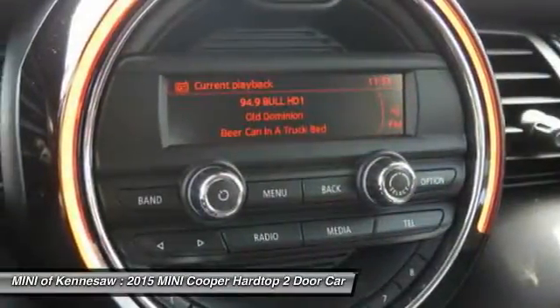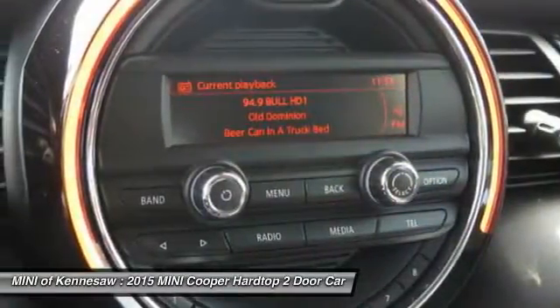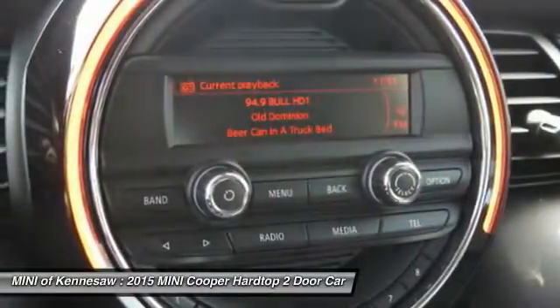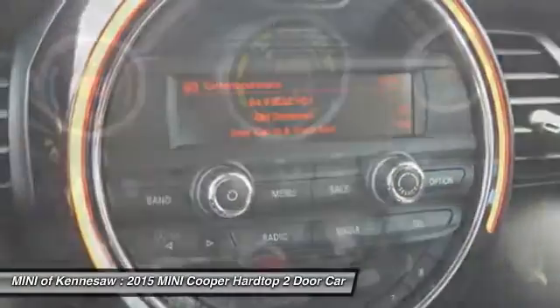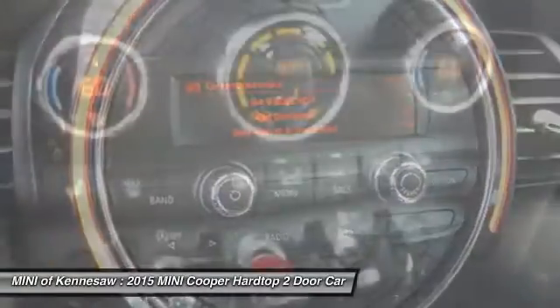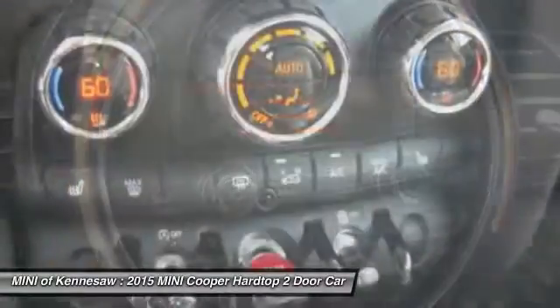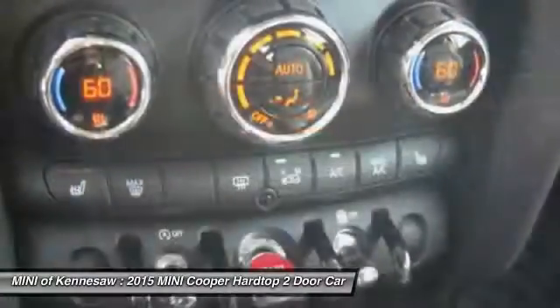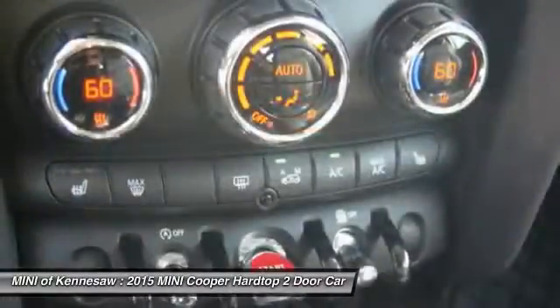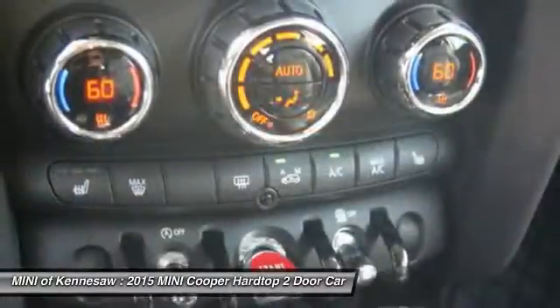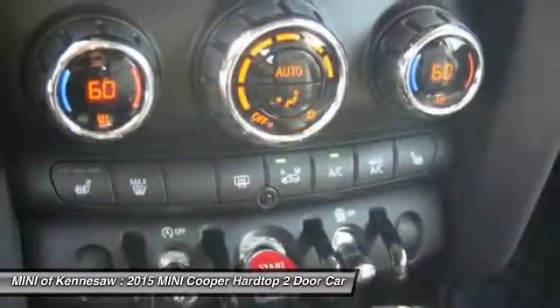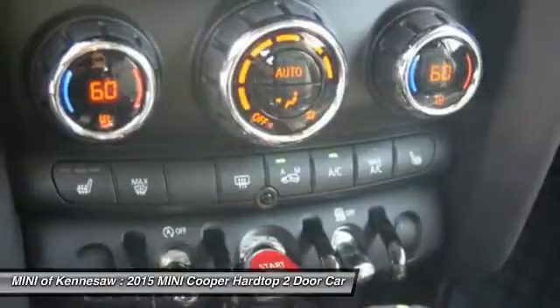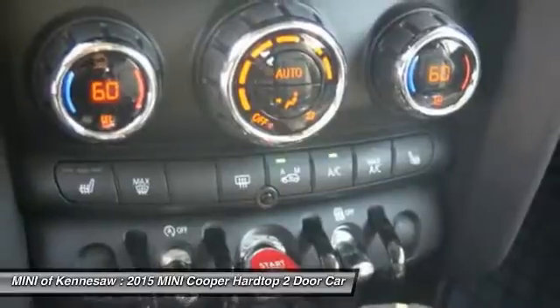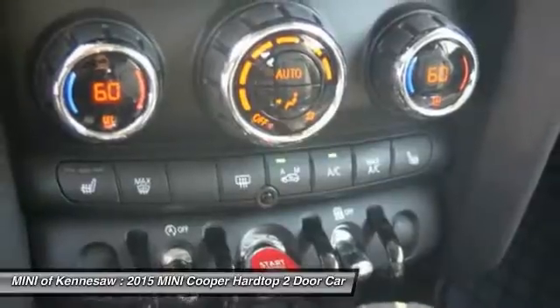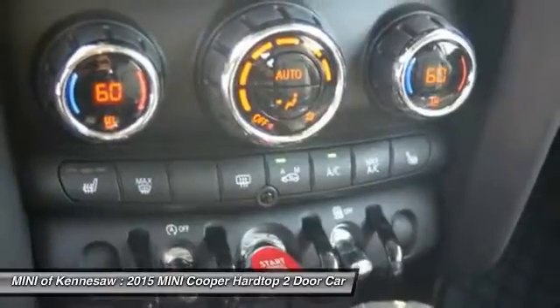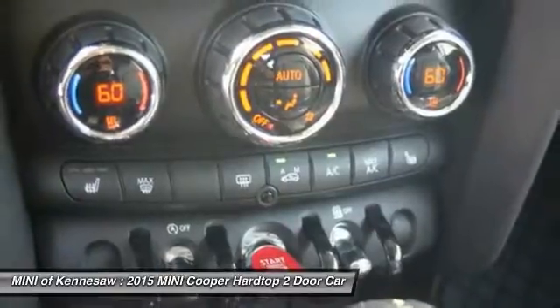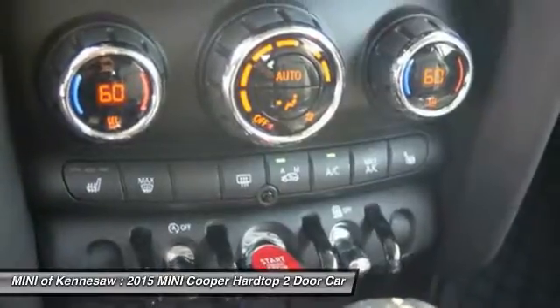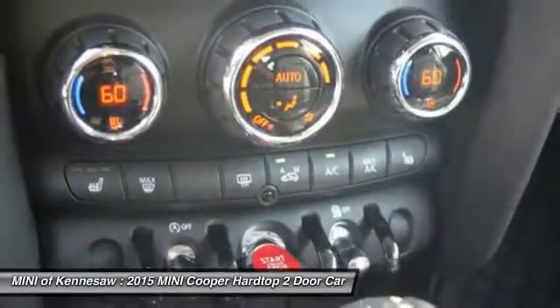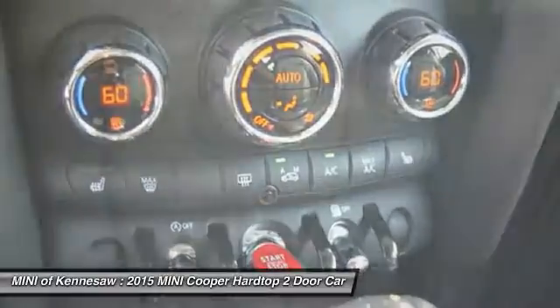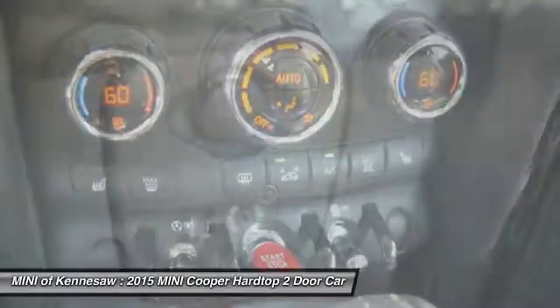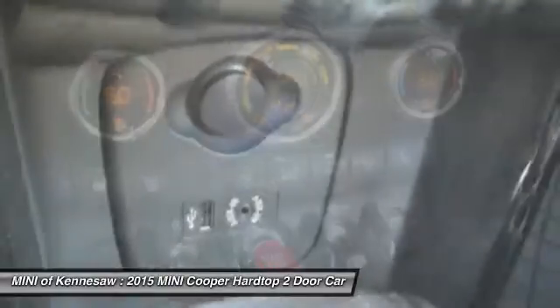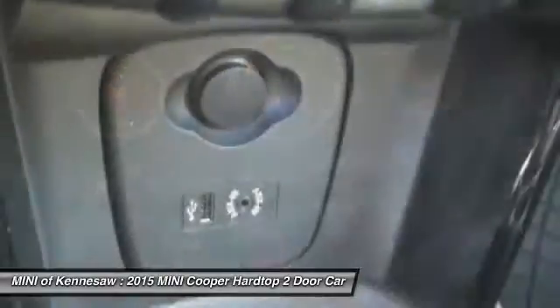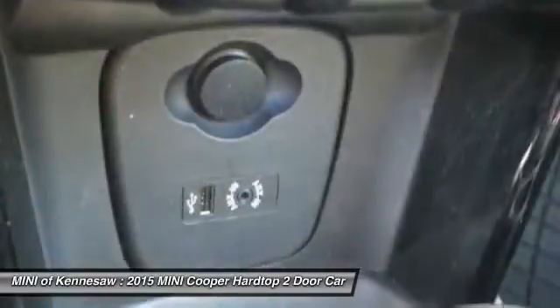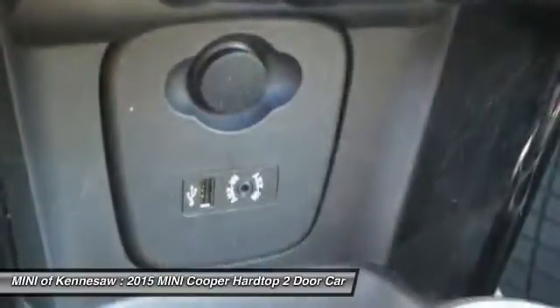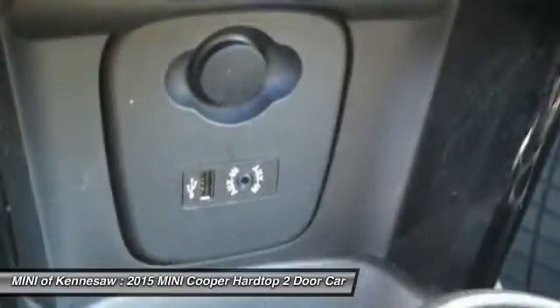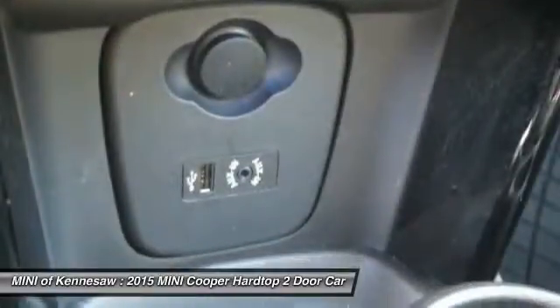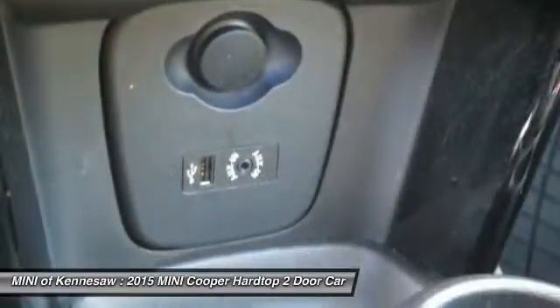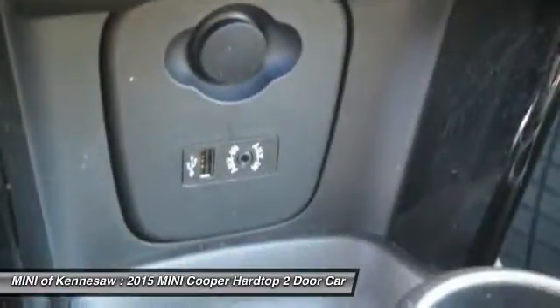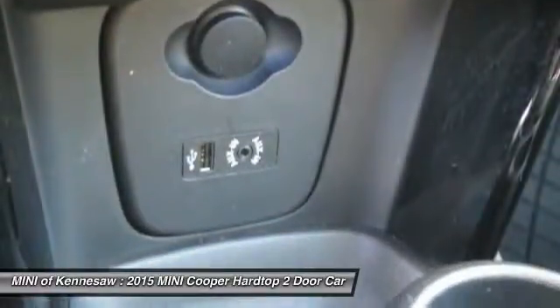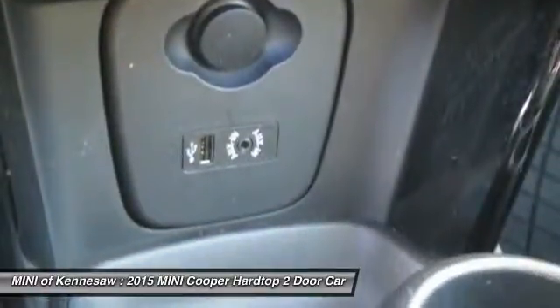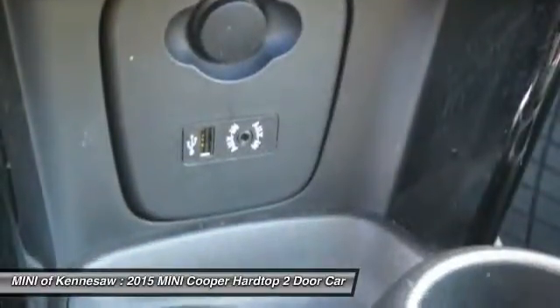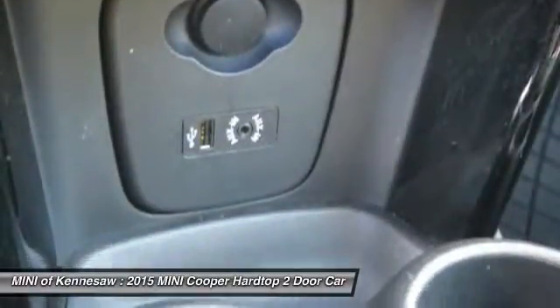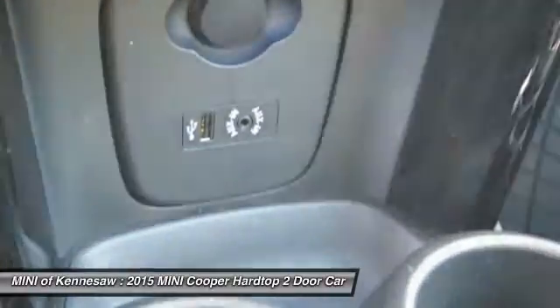Front air conditioning, power steering, cruise control, aluminum wheels, and premium sound.